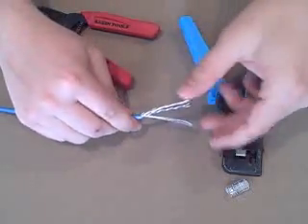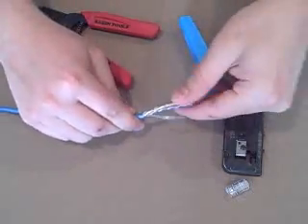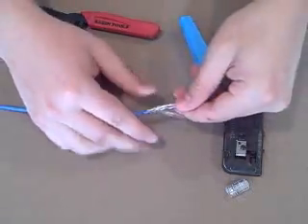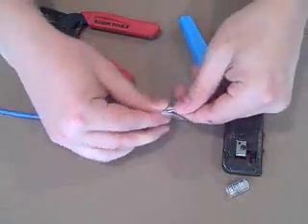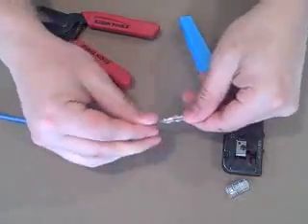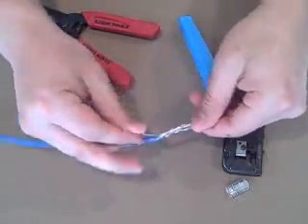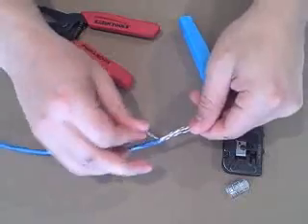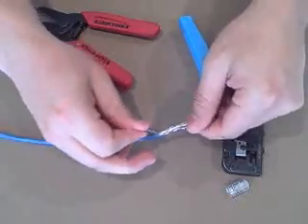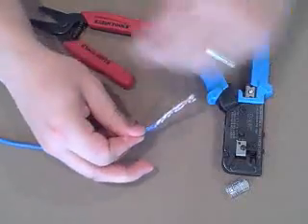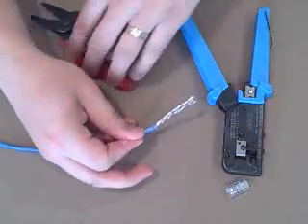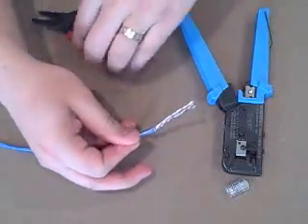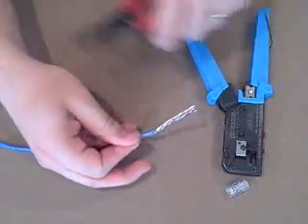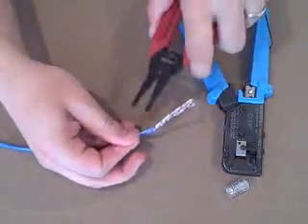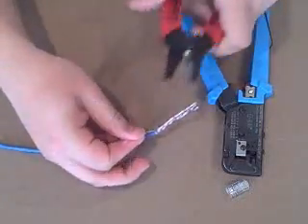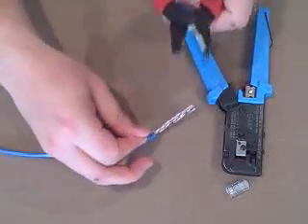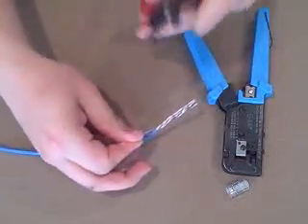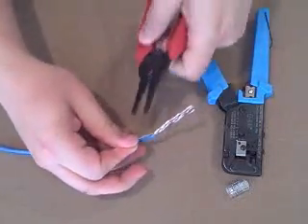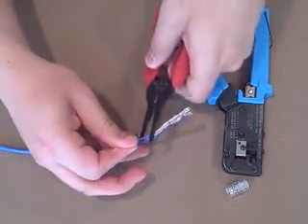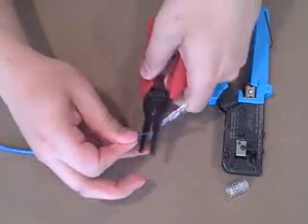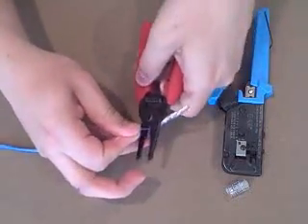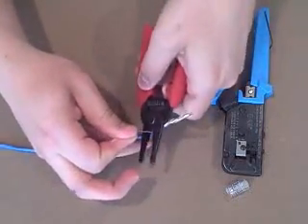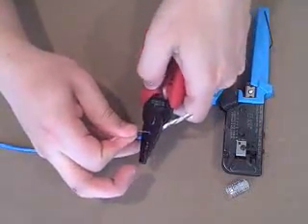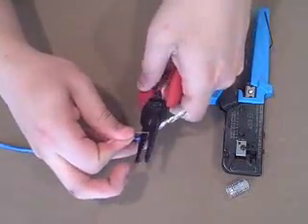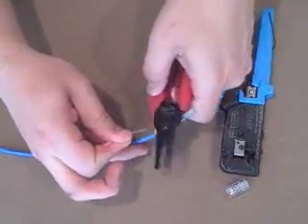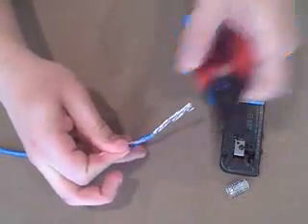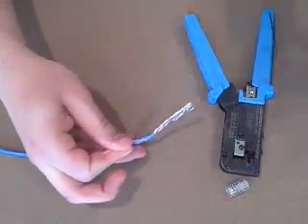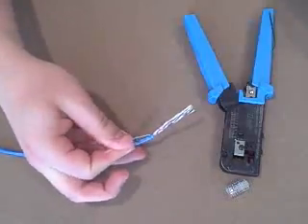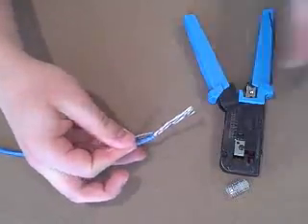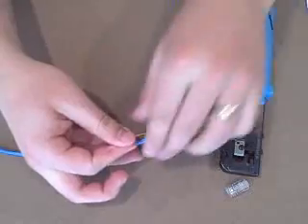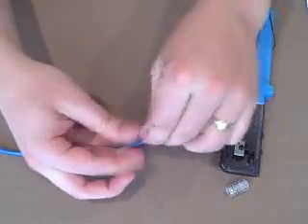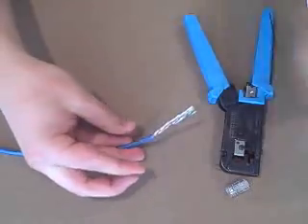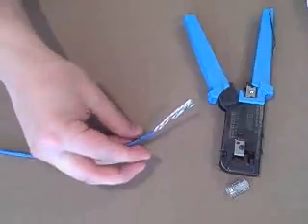Next, I like to cut this string to keep everything clean. Use the wire strippers again to cut the string.